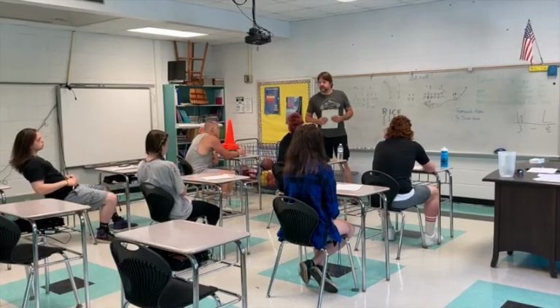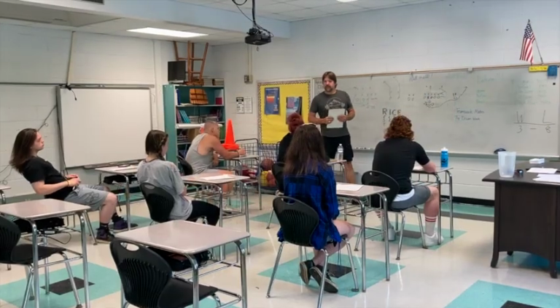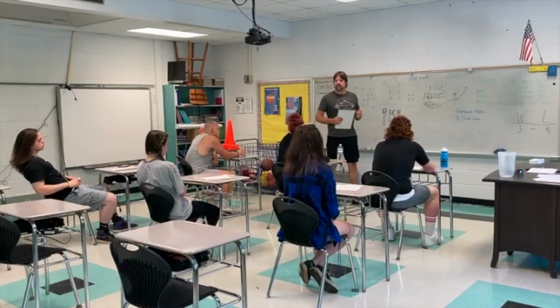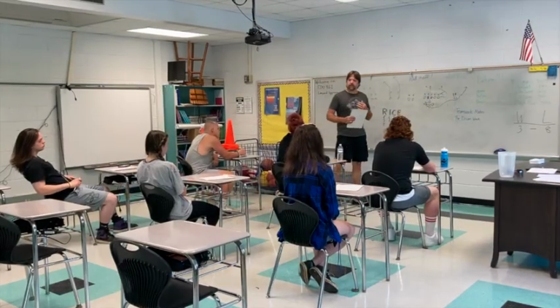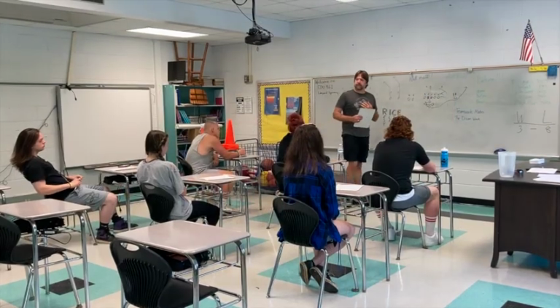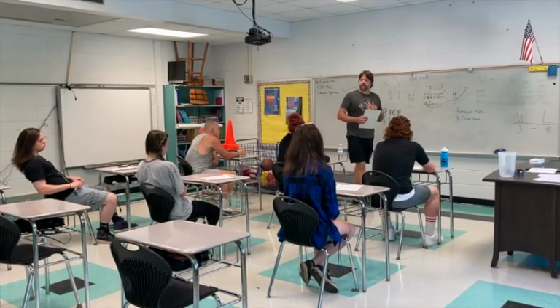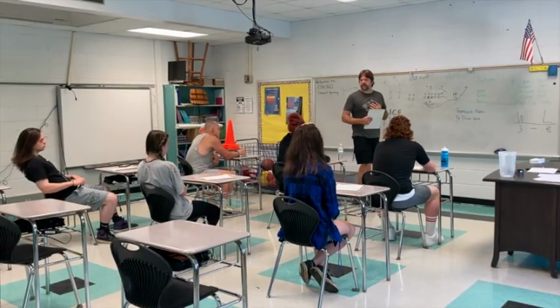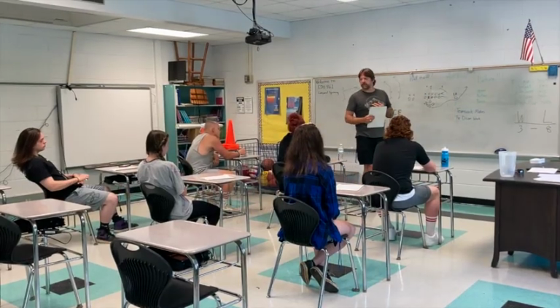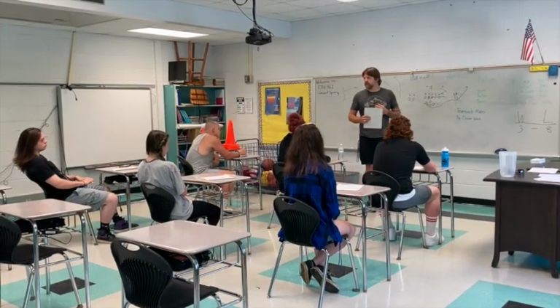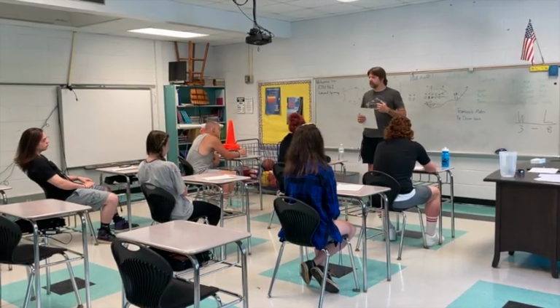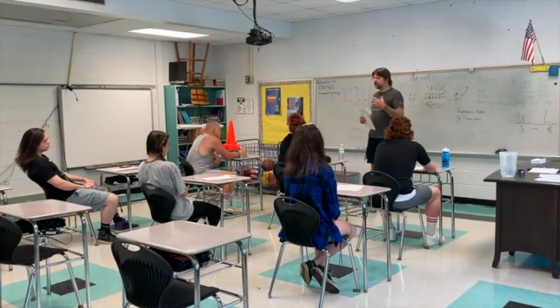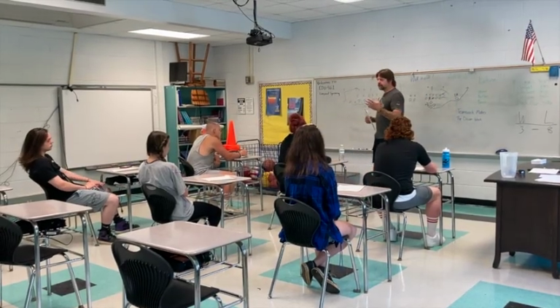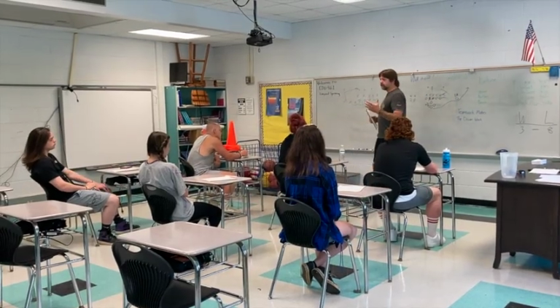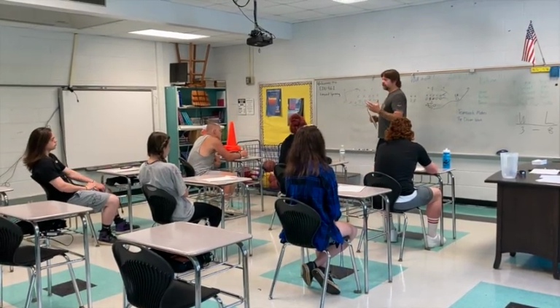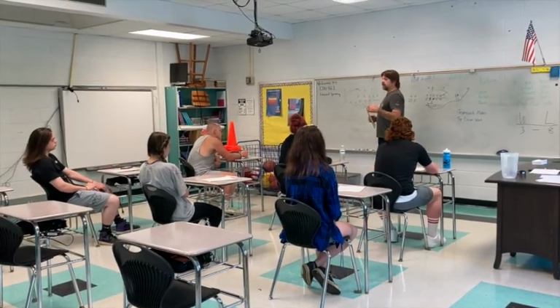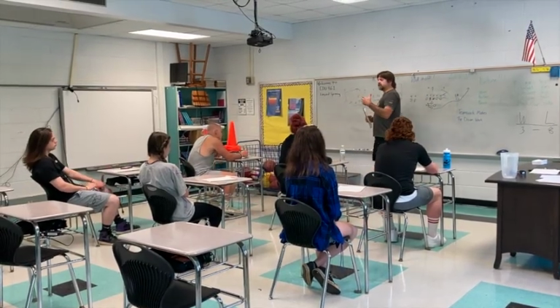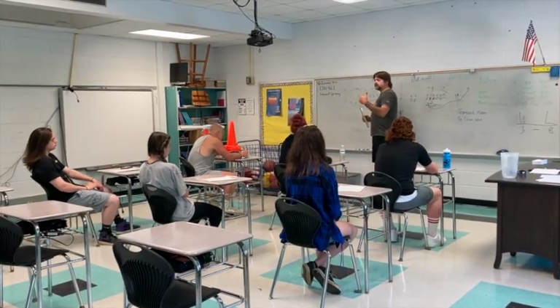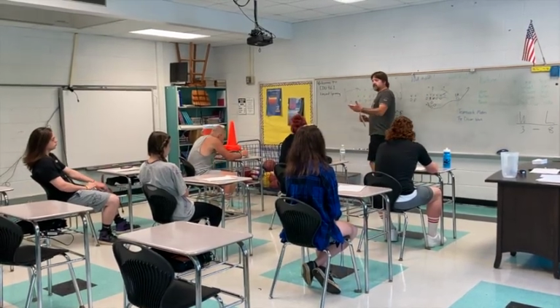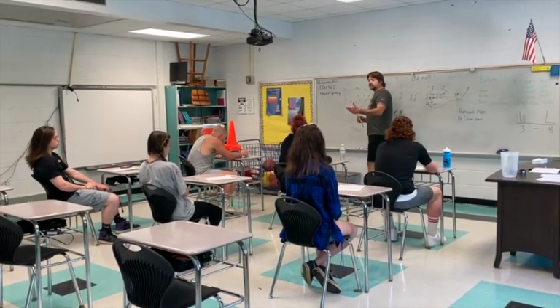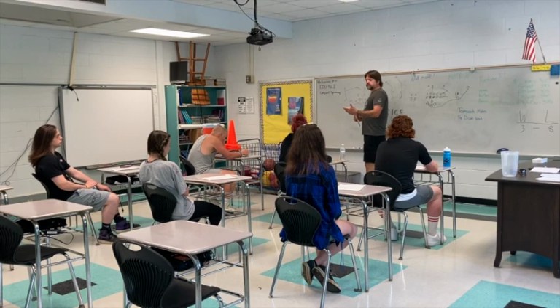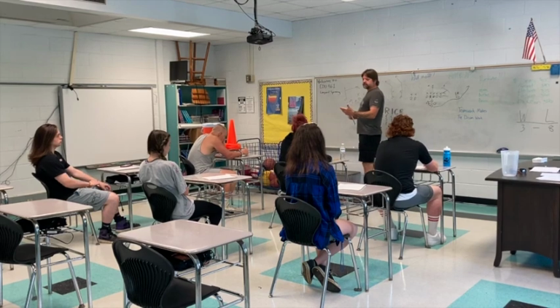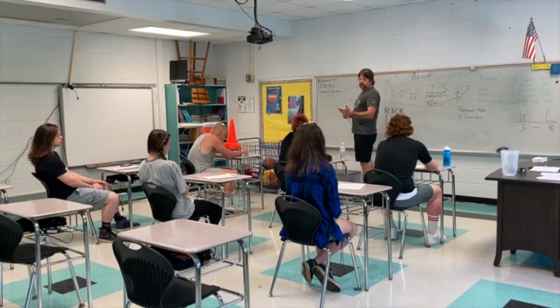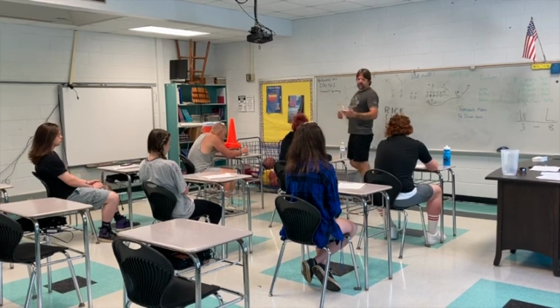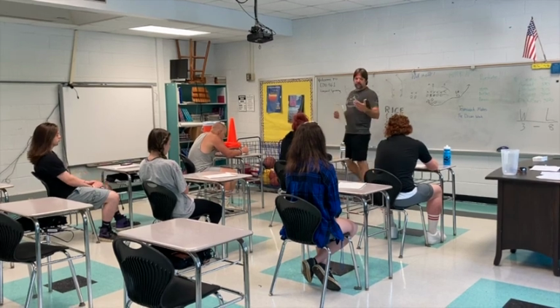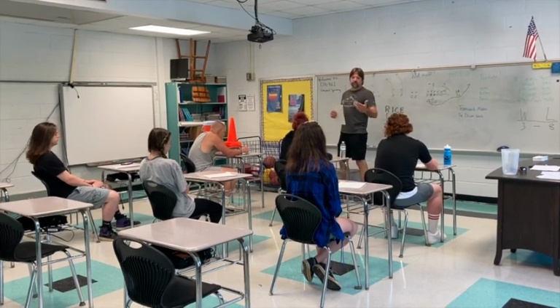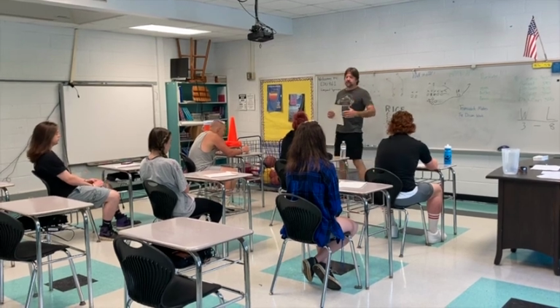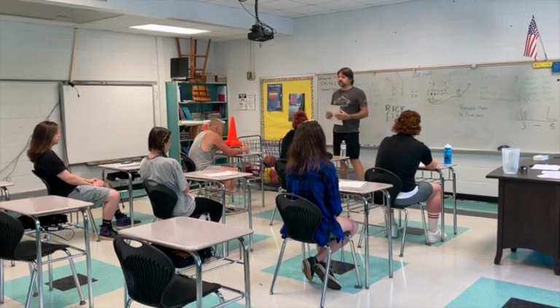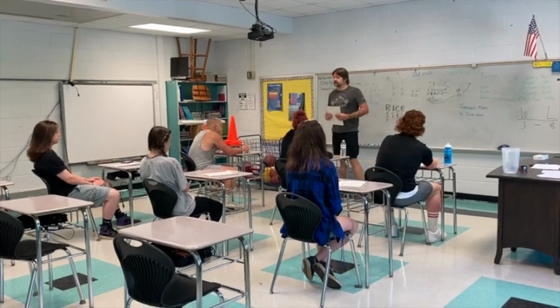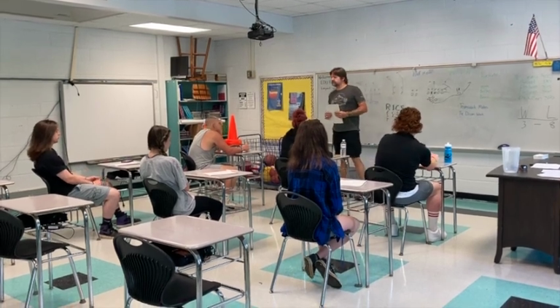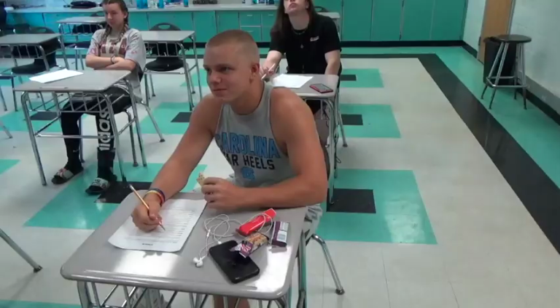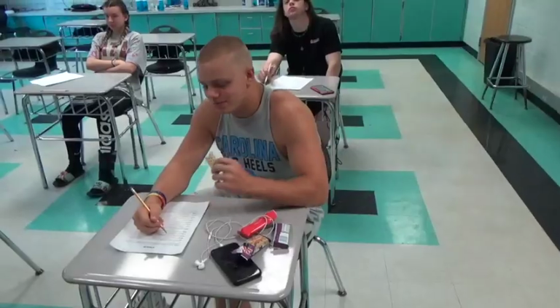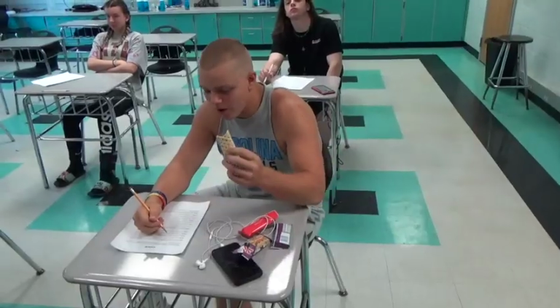I am Mr. Worden. I do CrossFit. Now we're going to go around the room. I want you to introduce yourself and then give us one interesting fact about yourself.